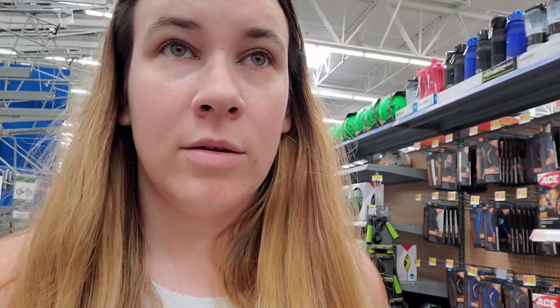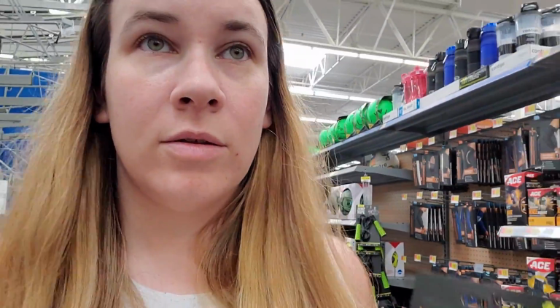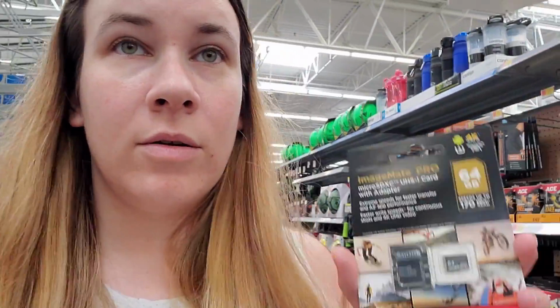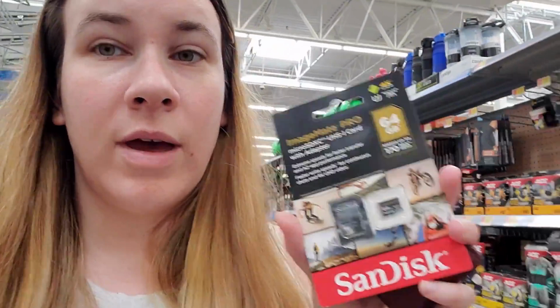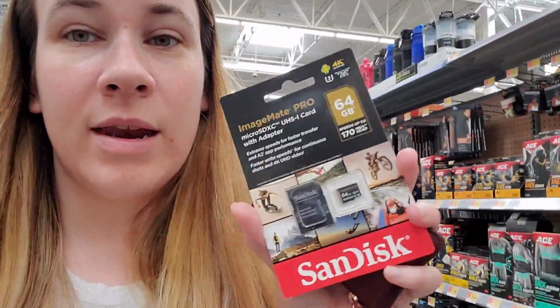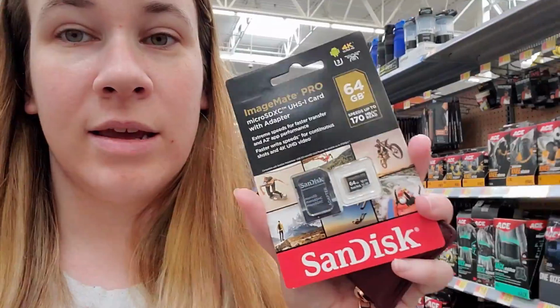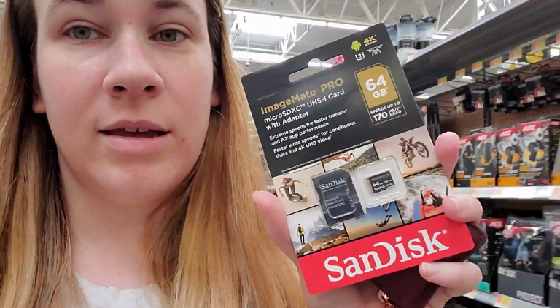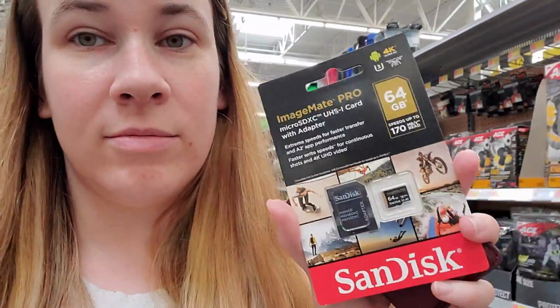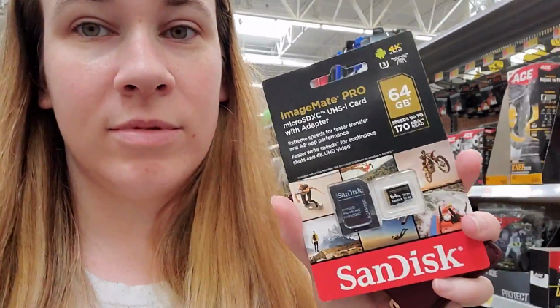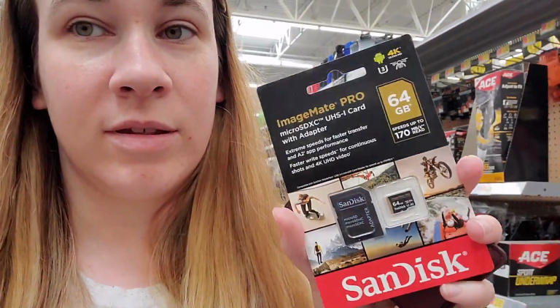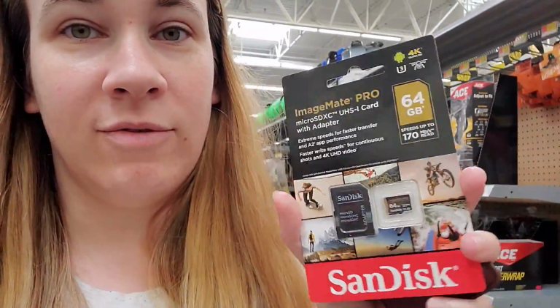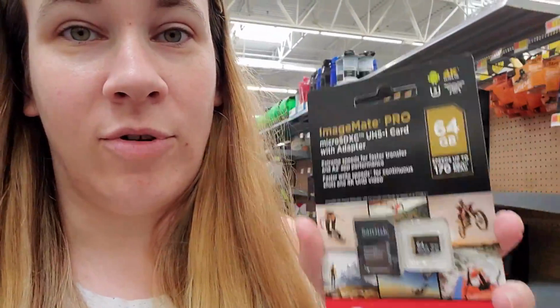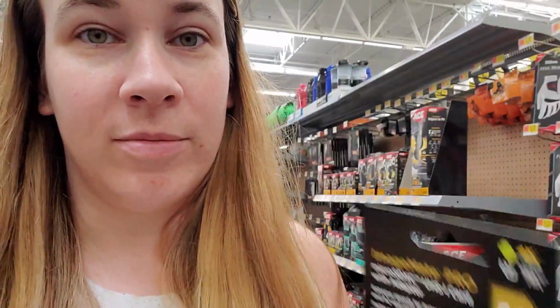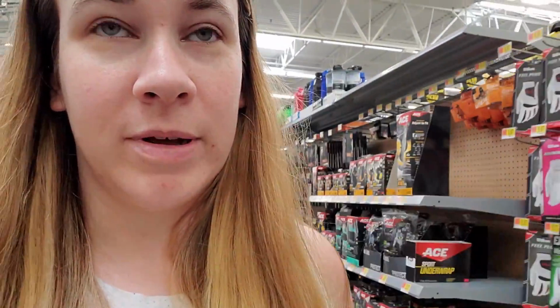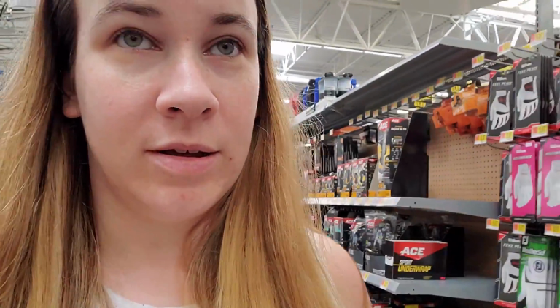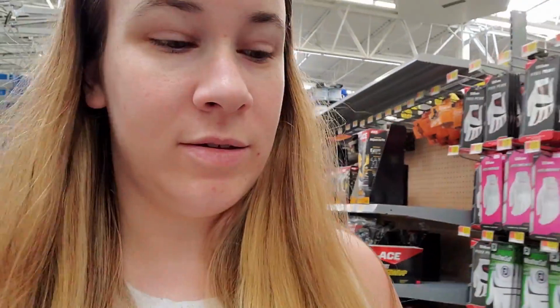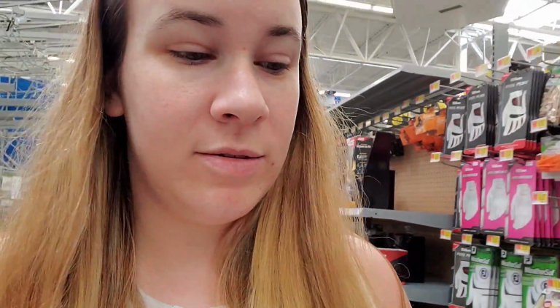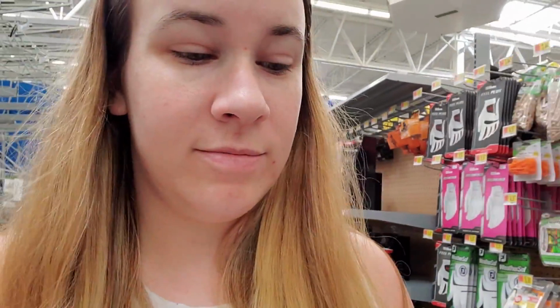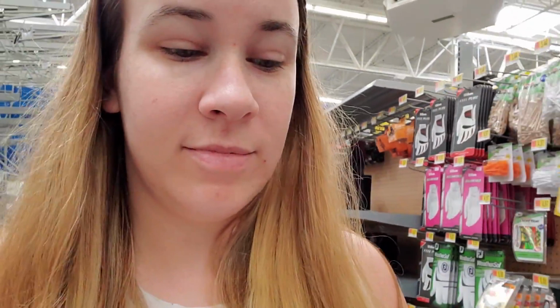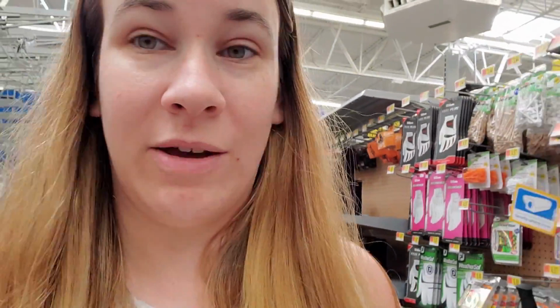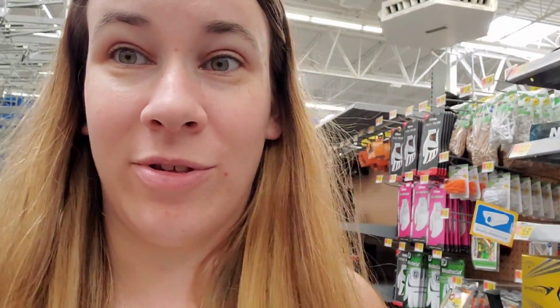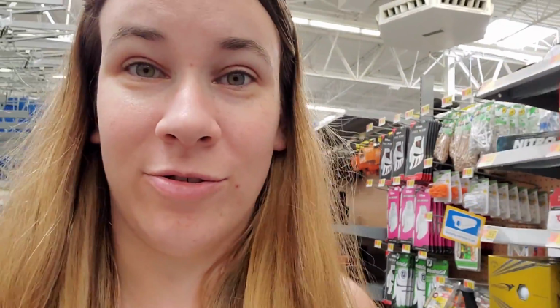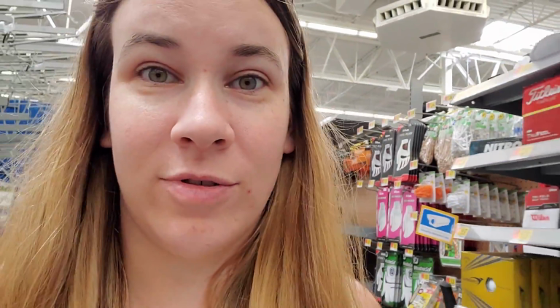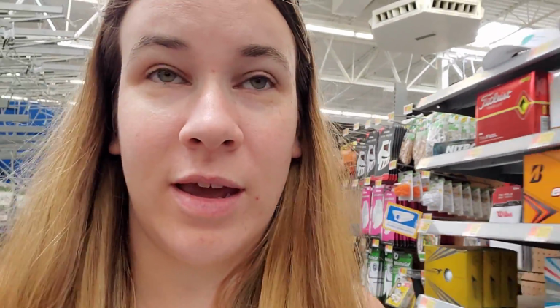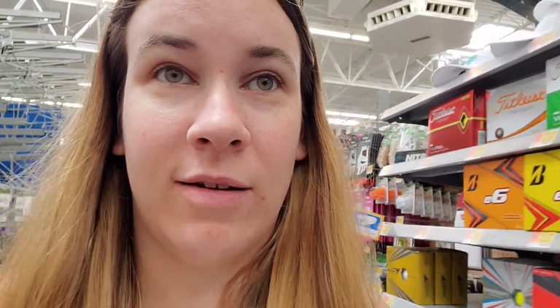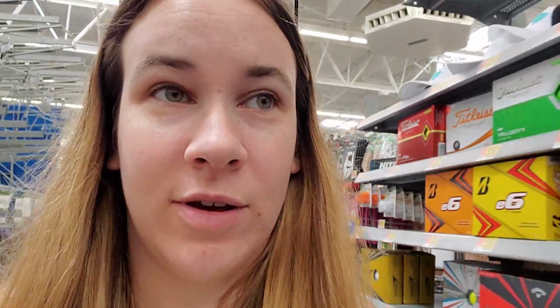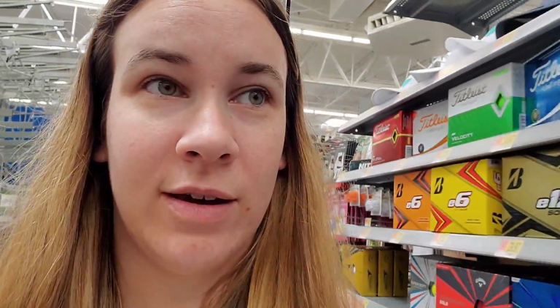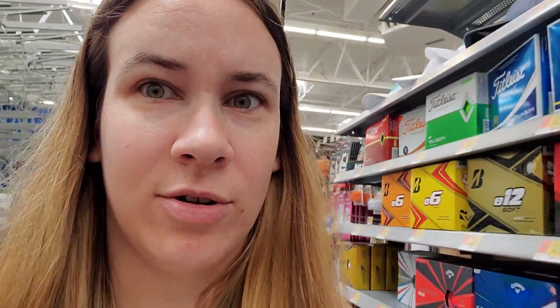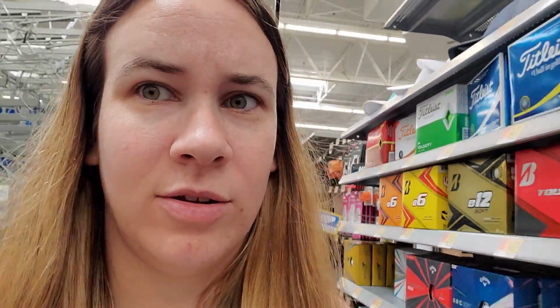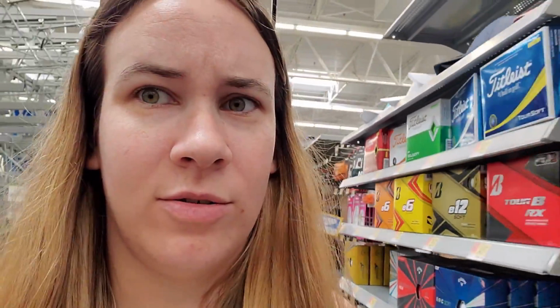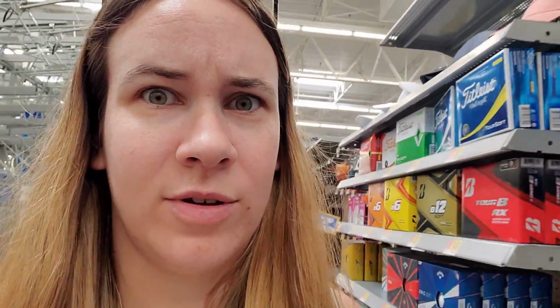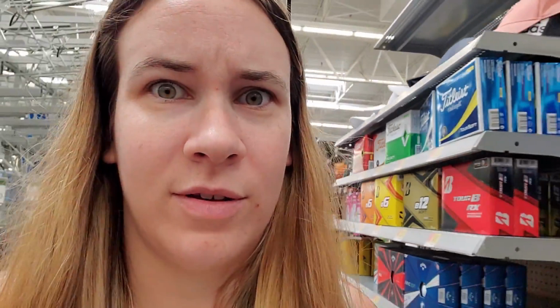I had to get a 64GB card because that was the largest they had. They only had 32 or 64.